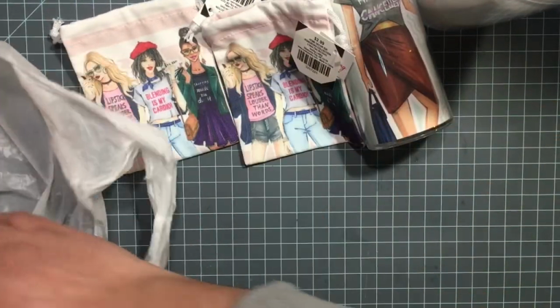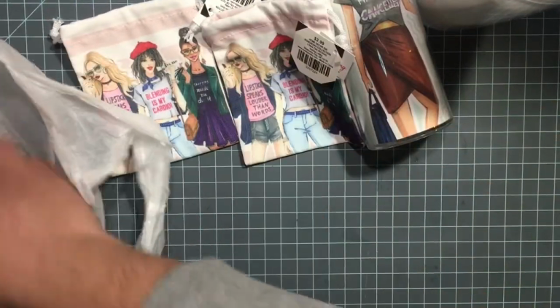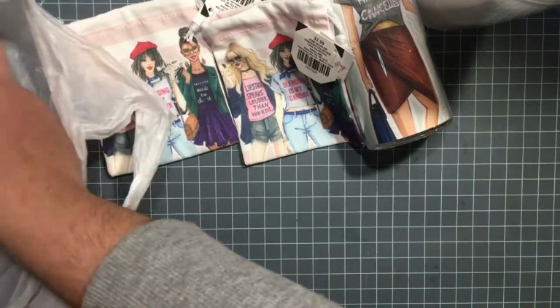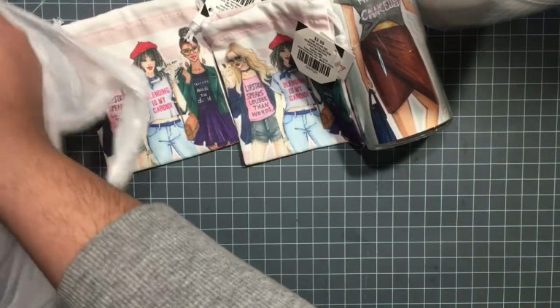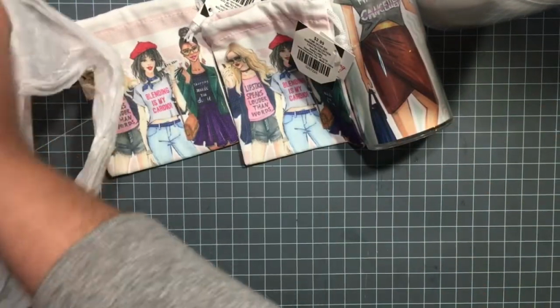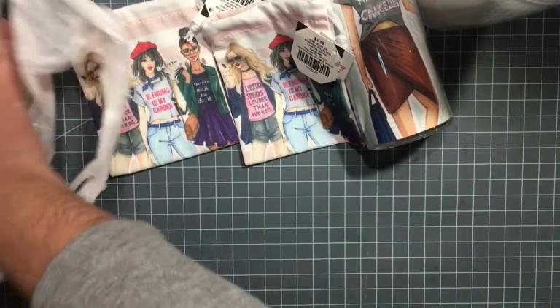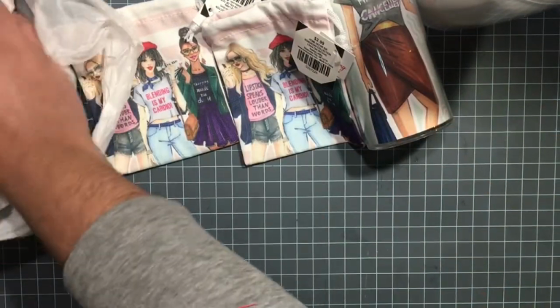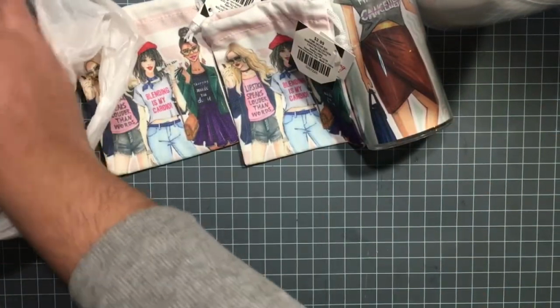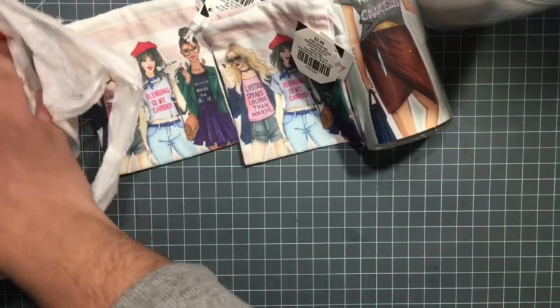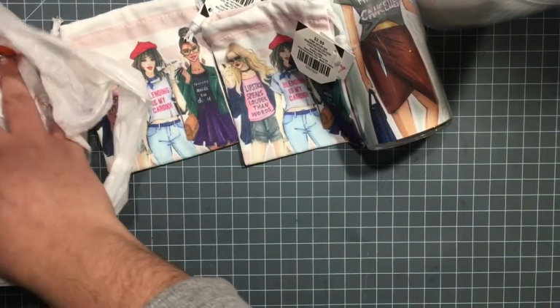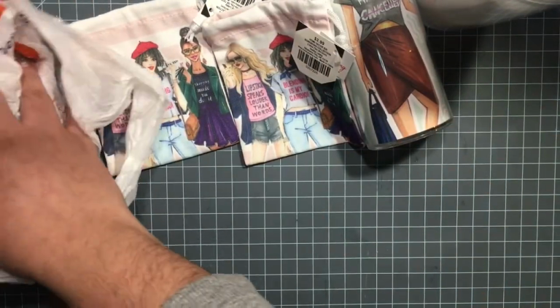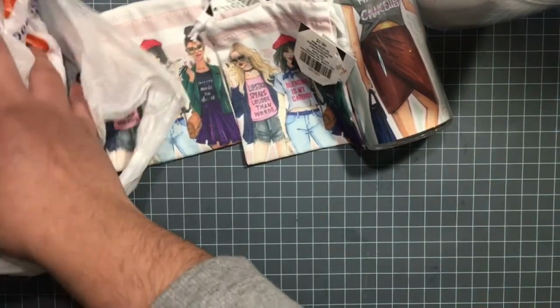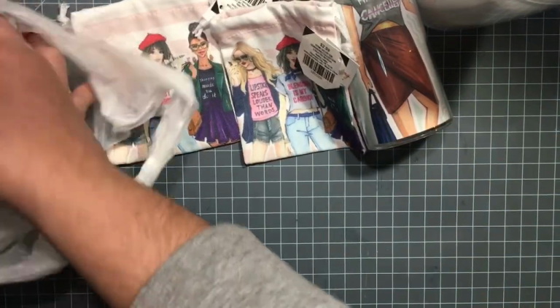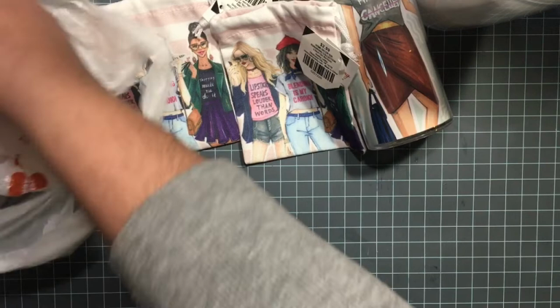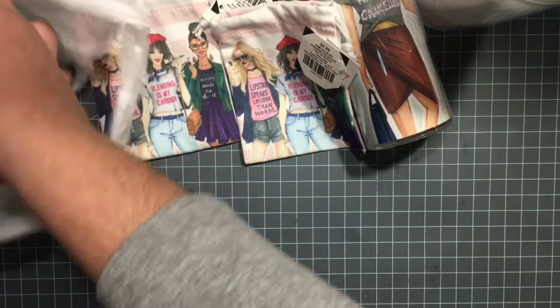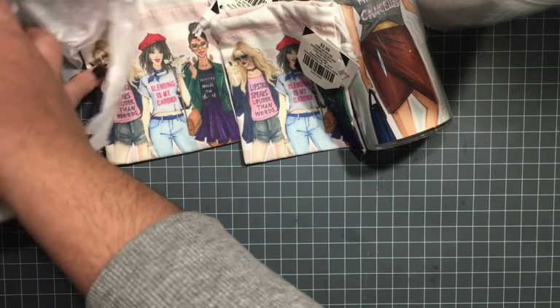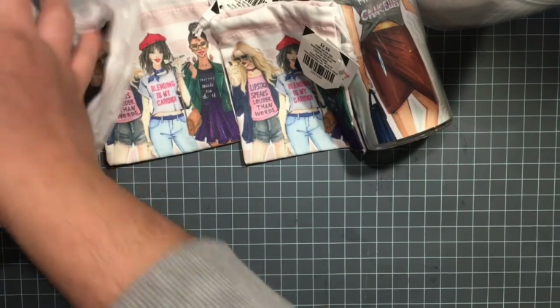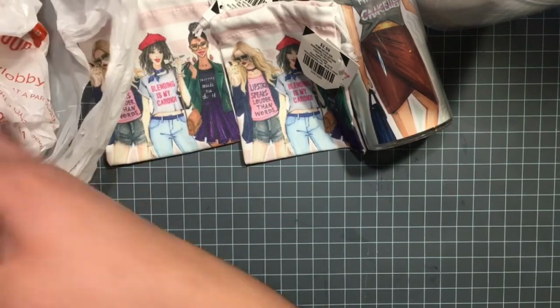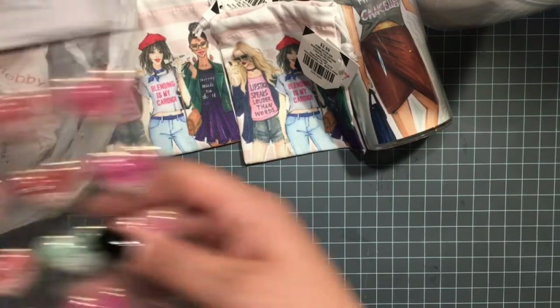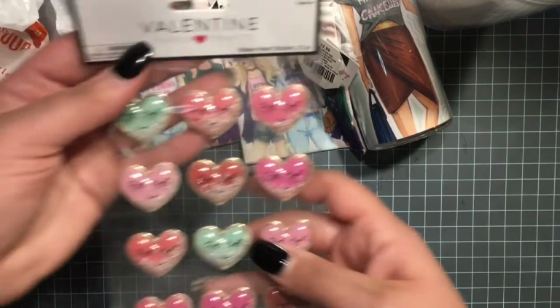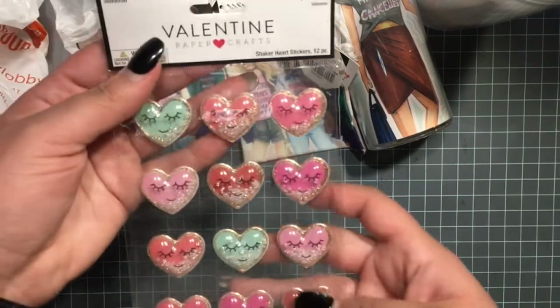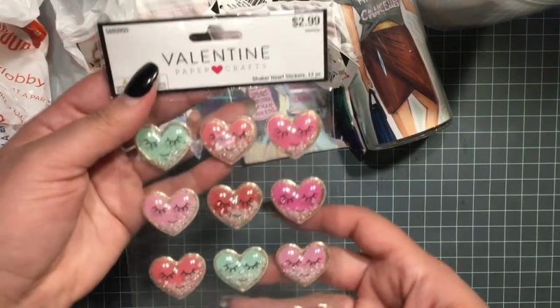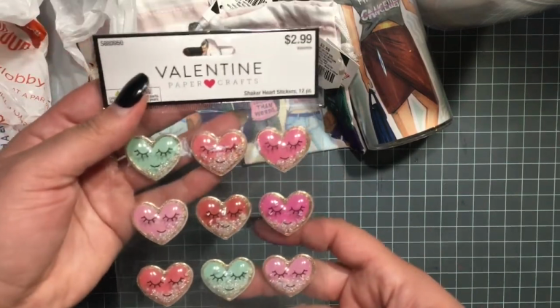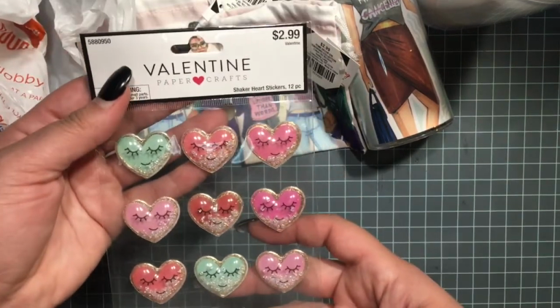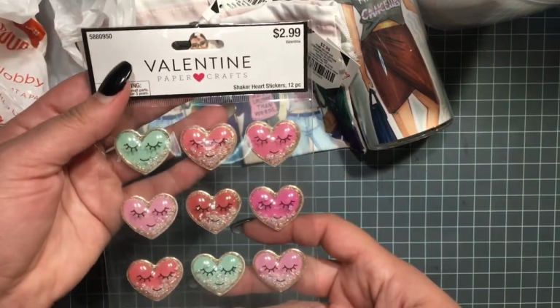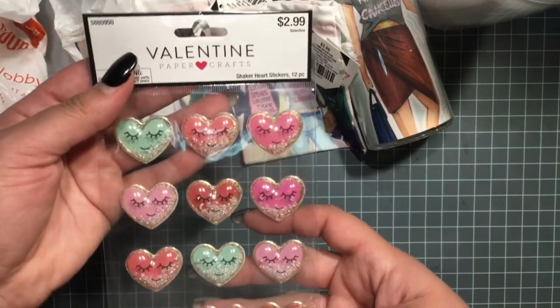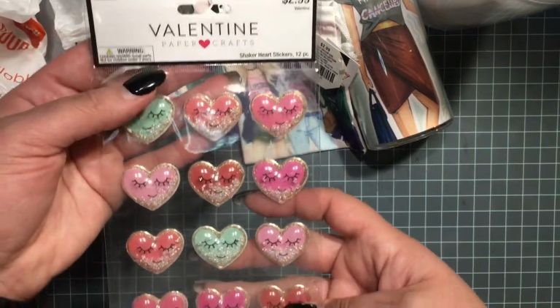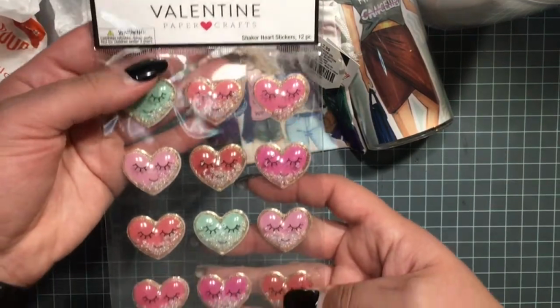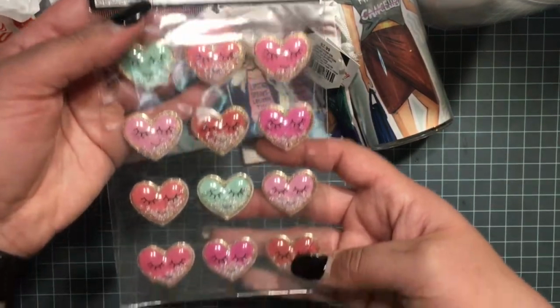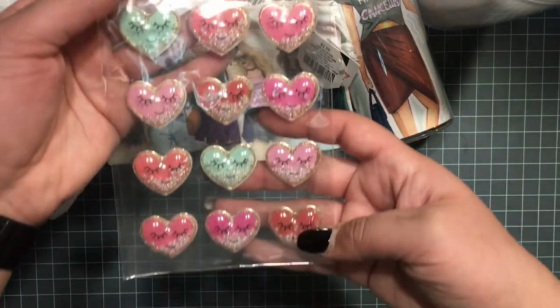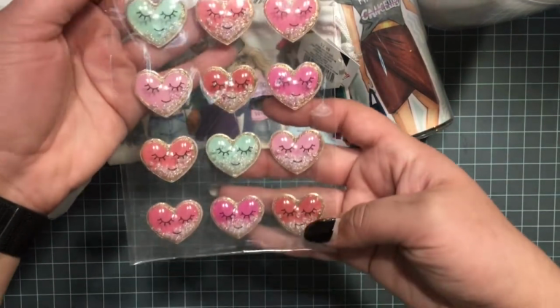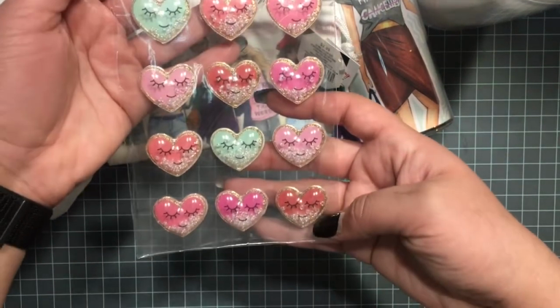And I also got some of these stickers for somebody.